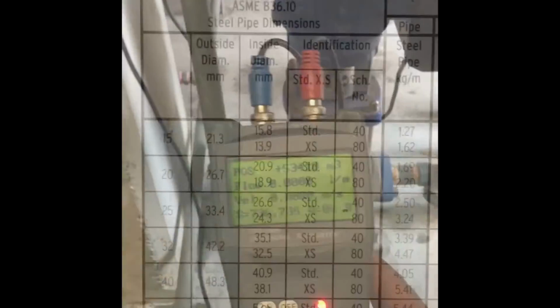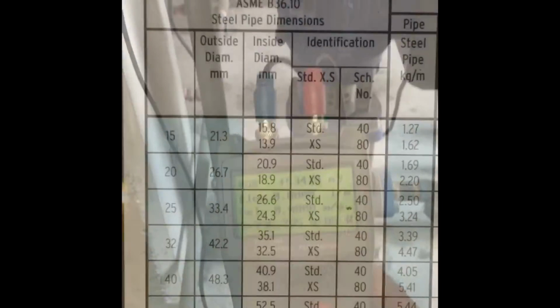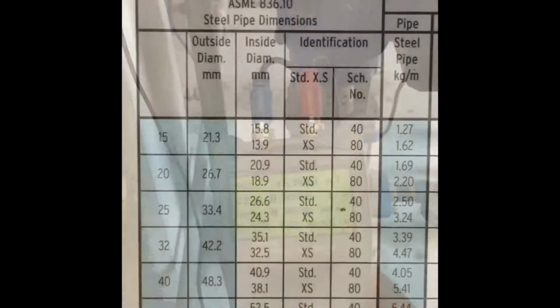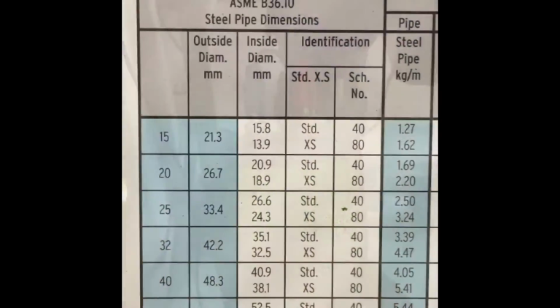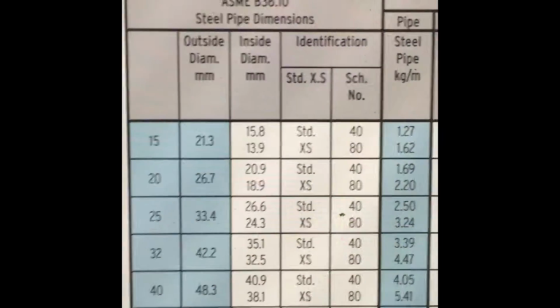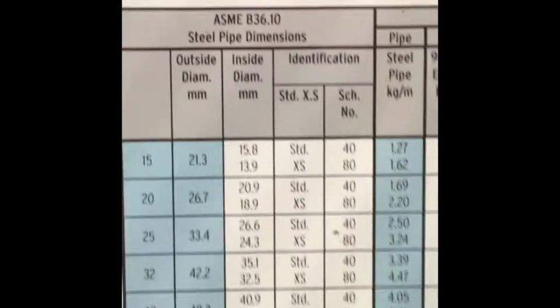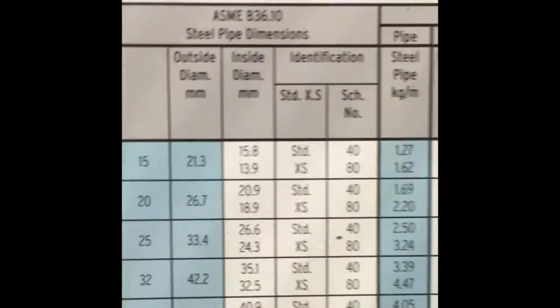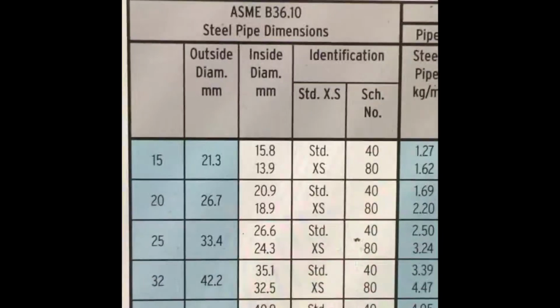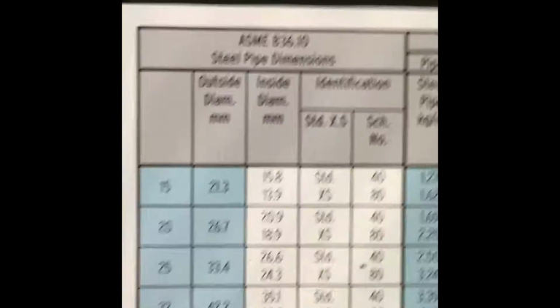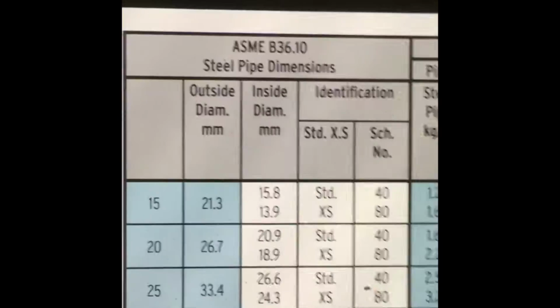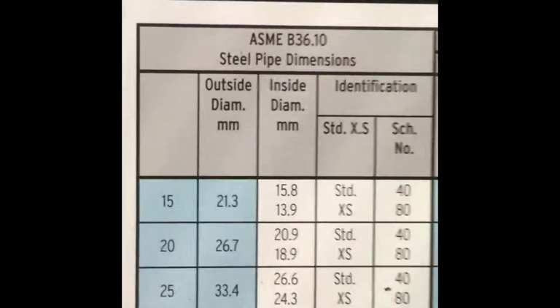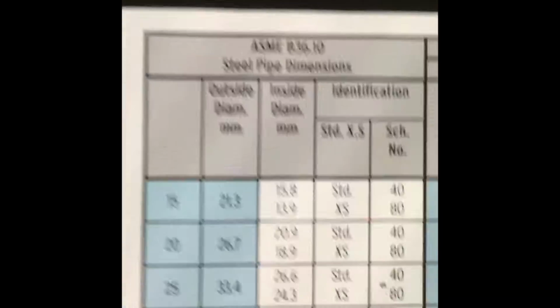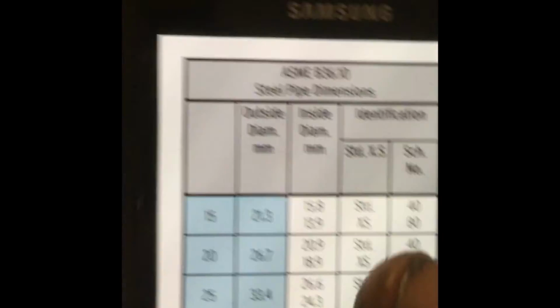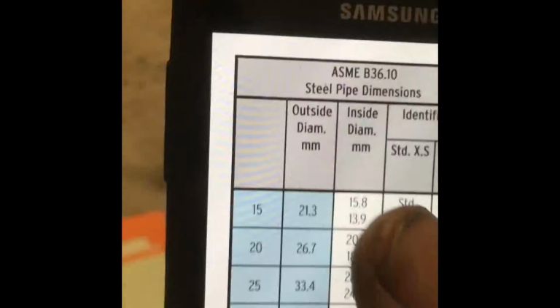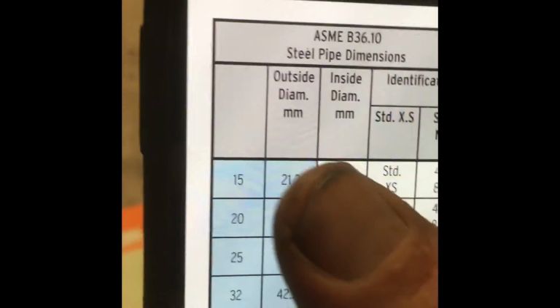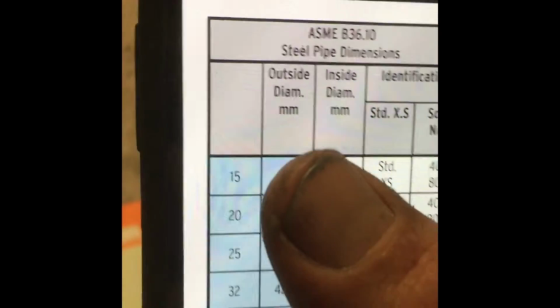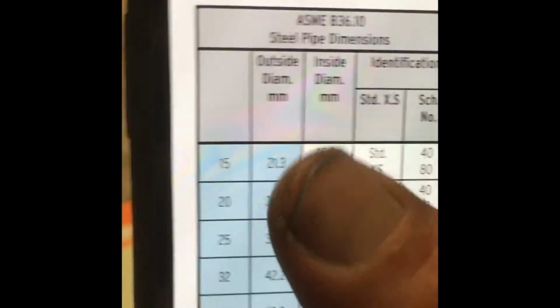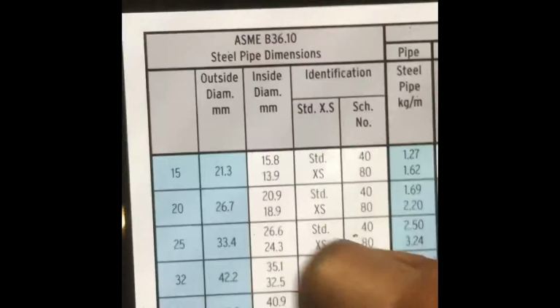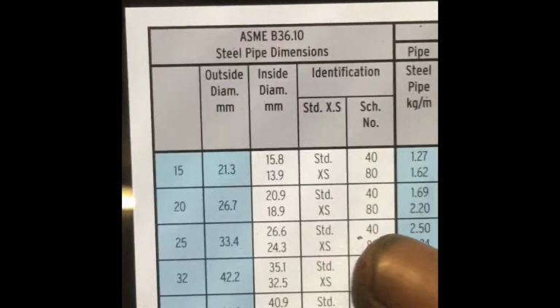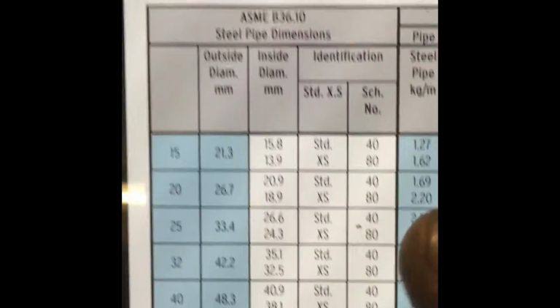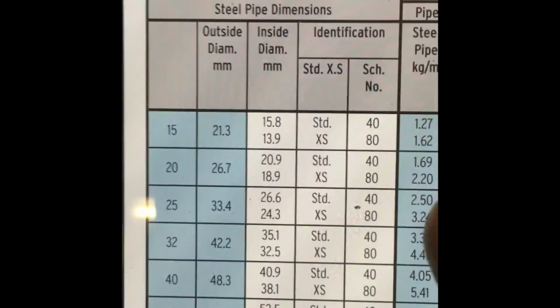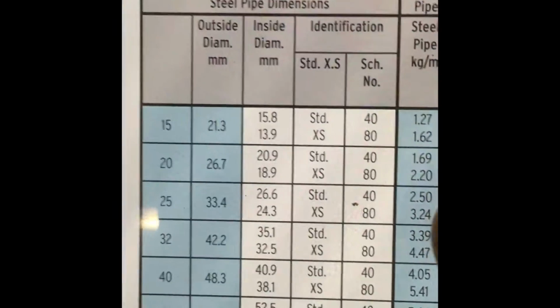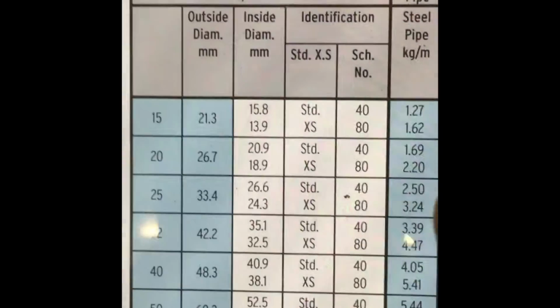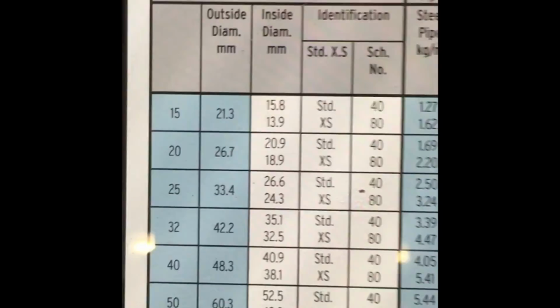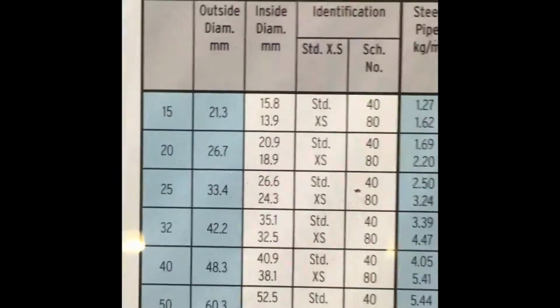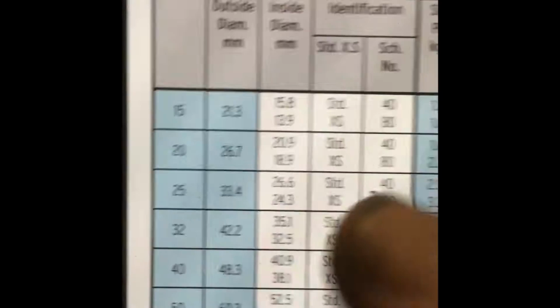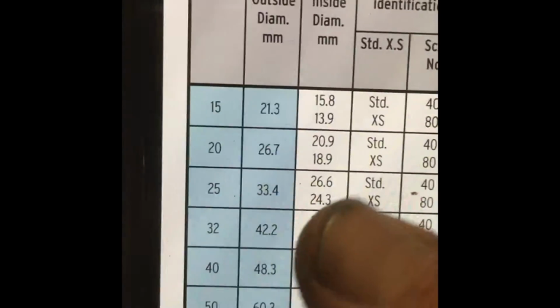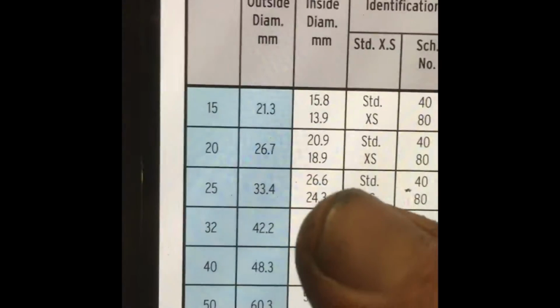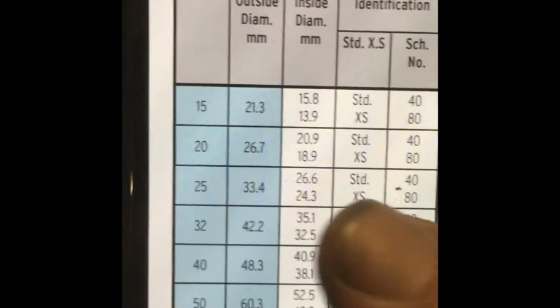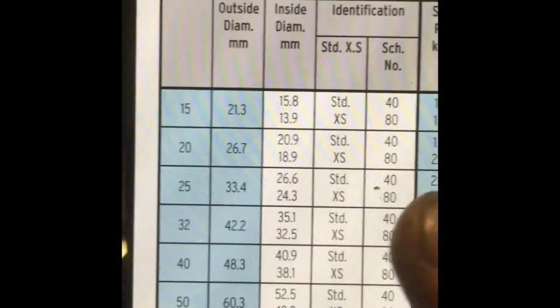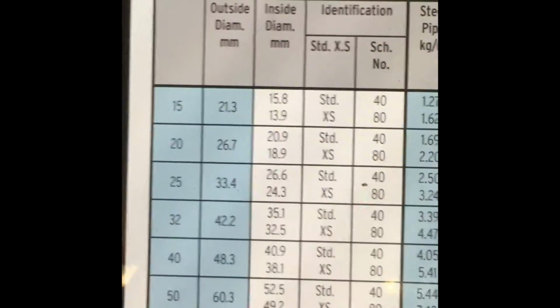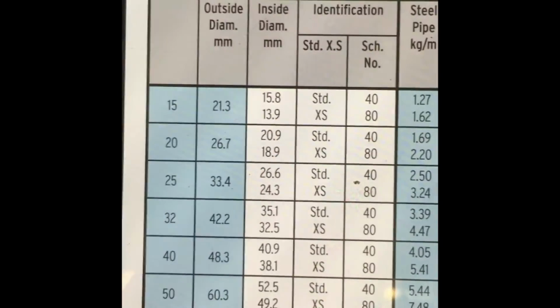Here's a look at the dimensions — there's the outside diameter and inside diameters.